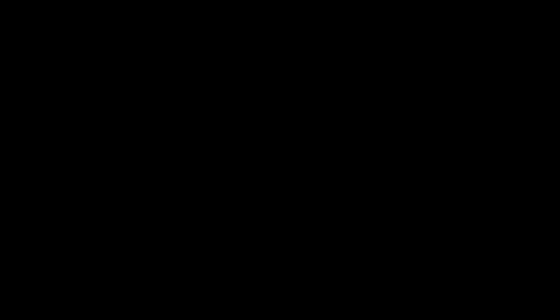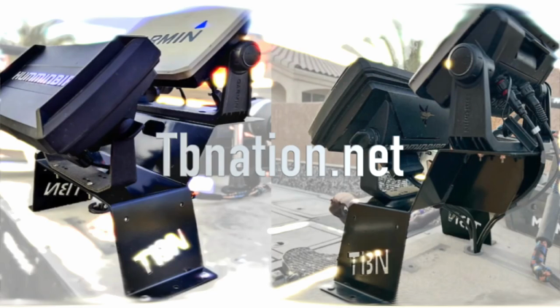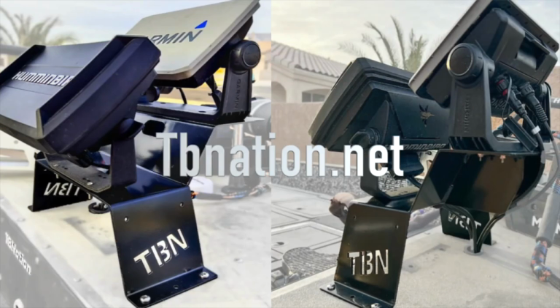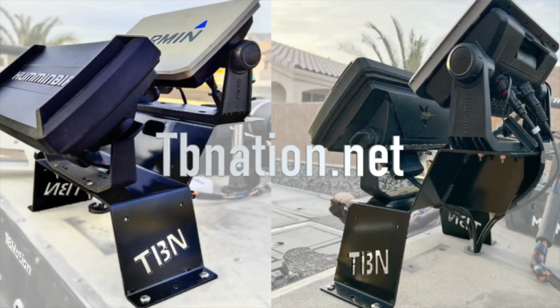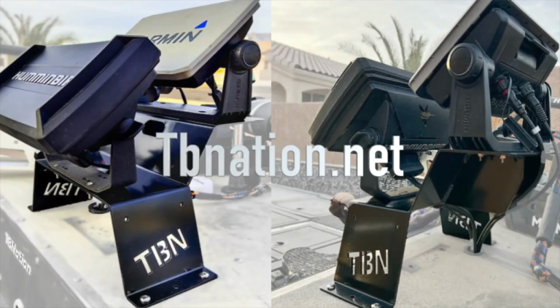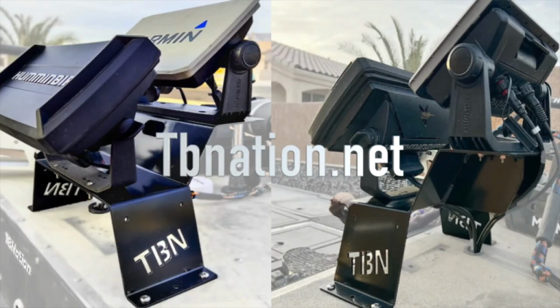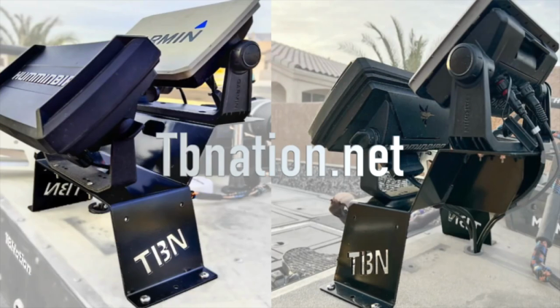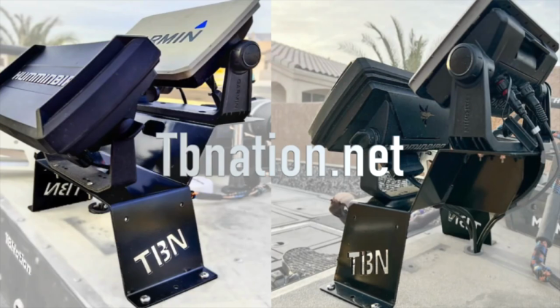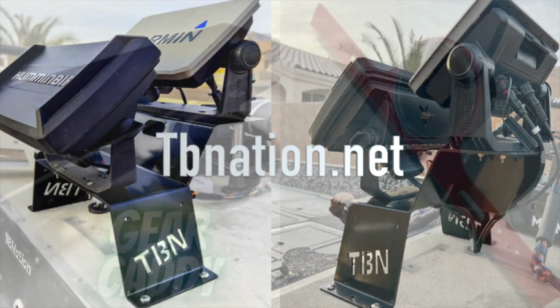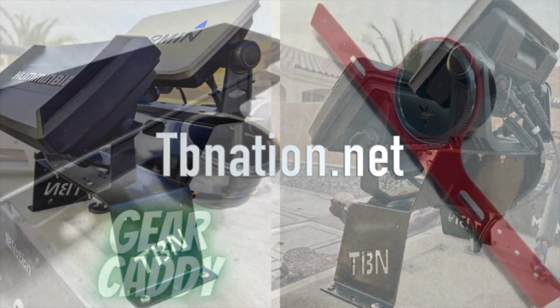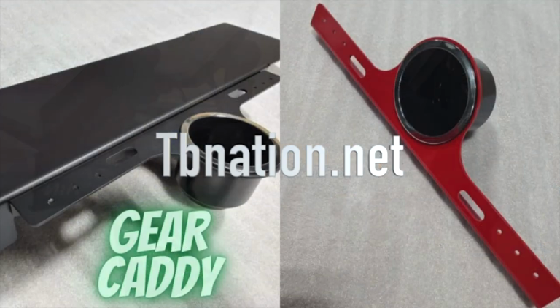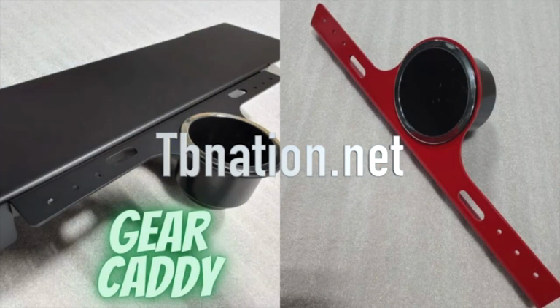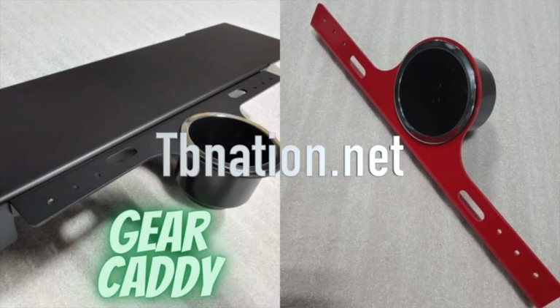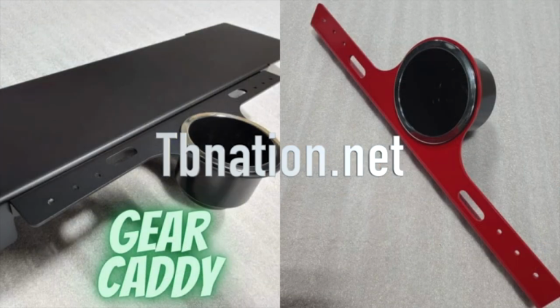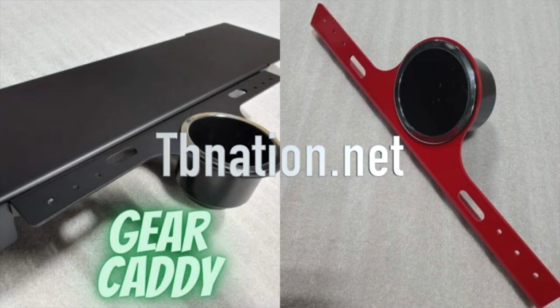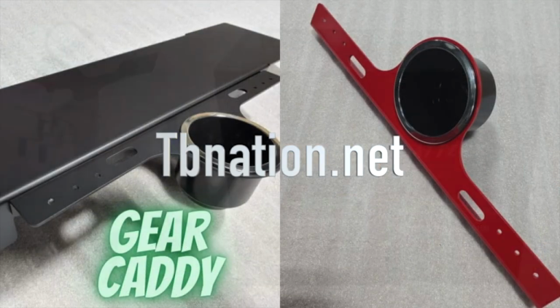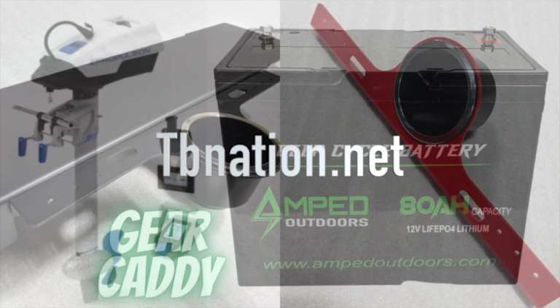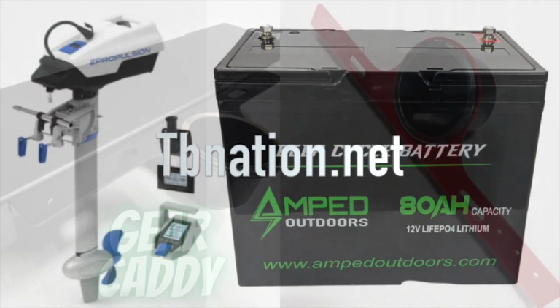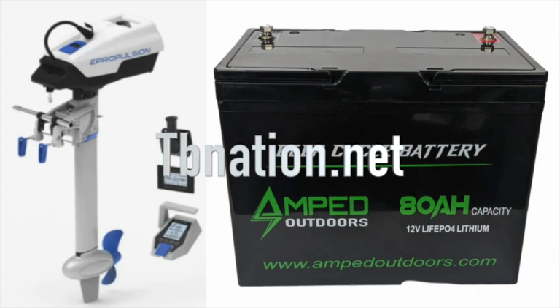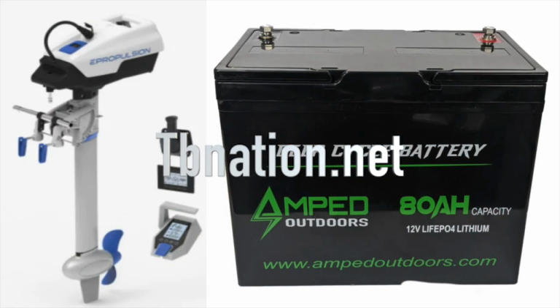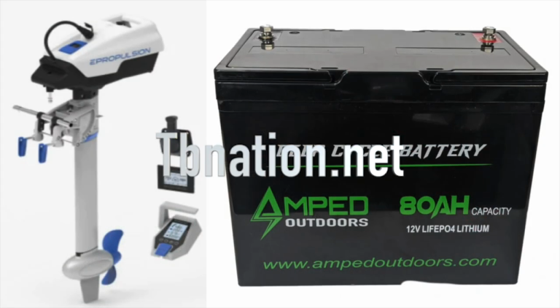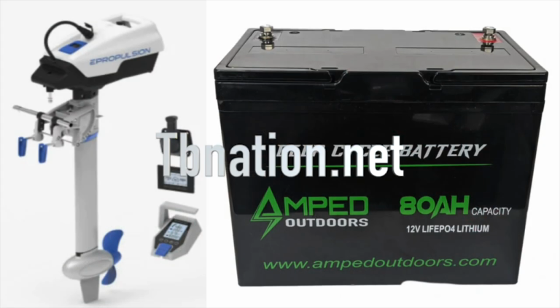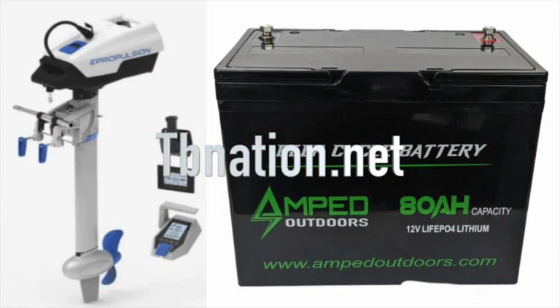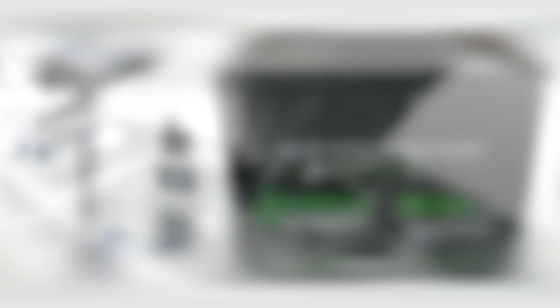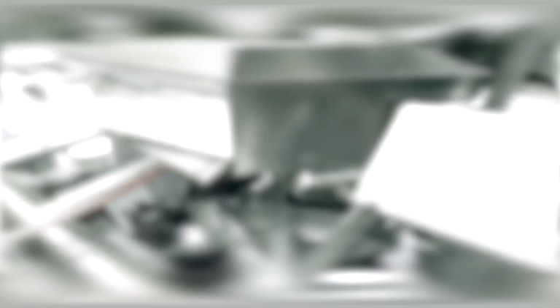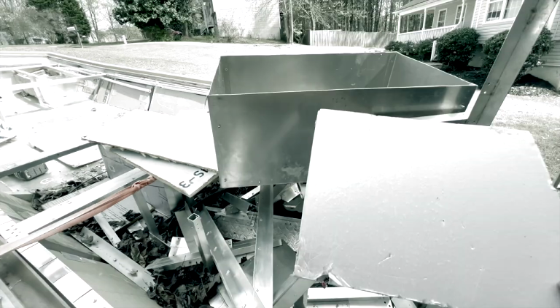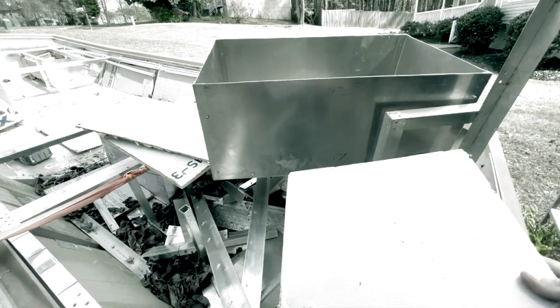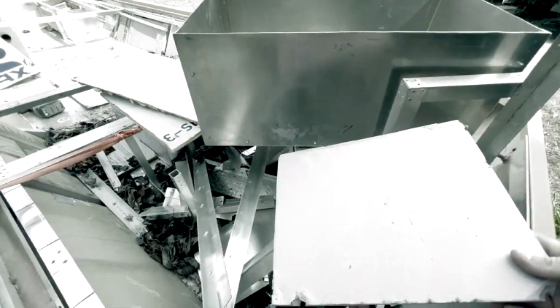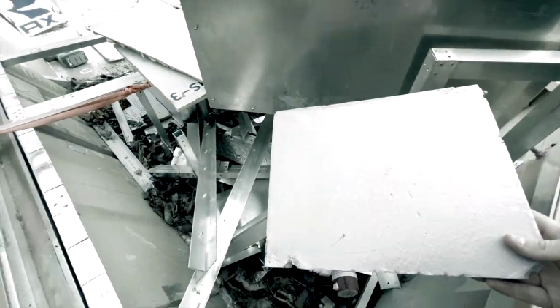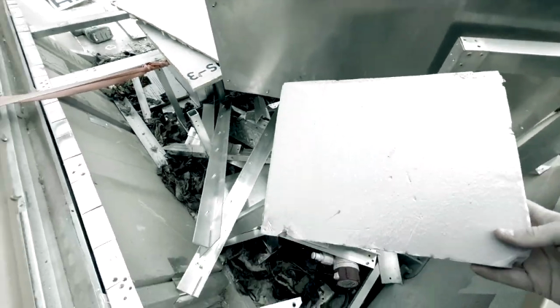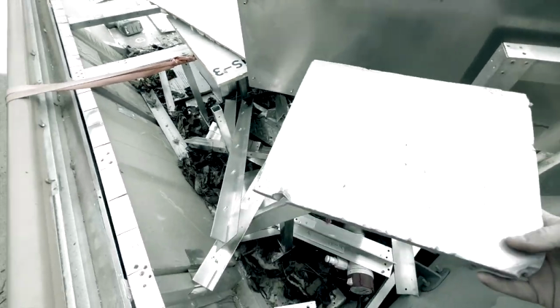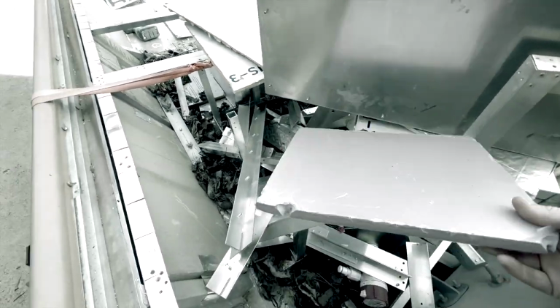Make sure to check out all of our new products only at tvnation.net — for all you pink foam haters out there, check this out.